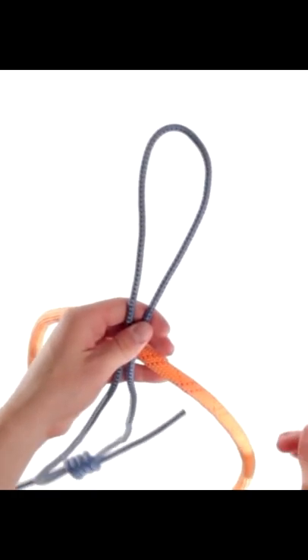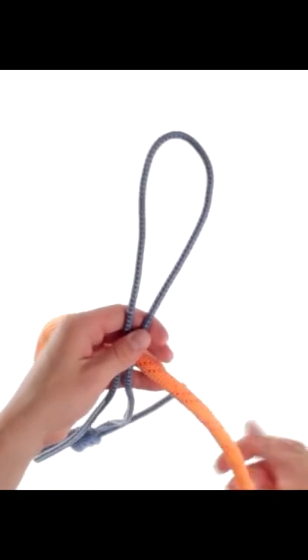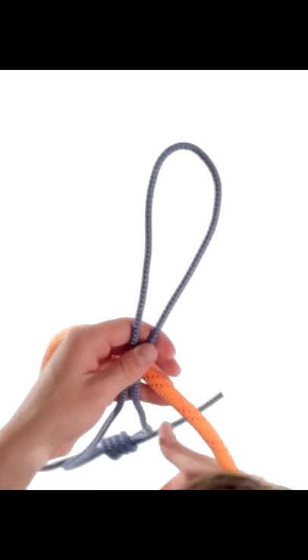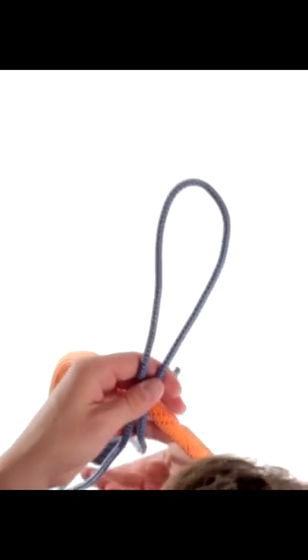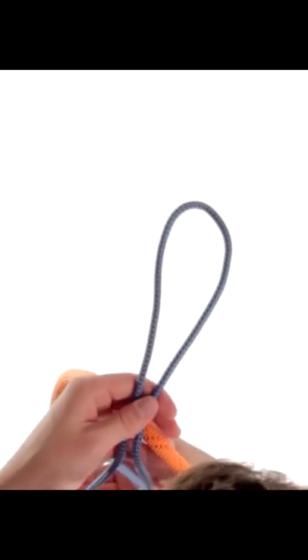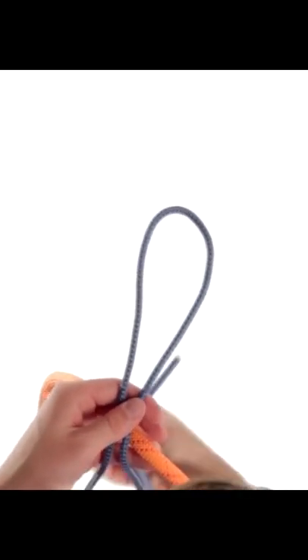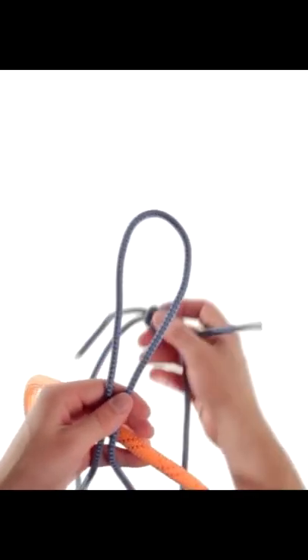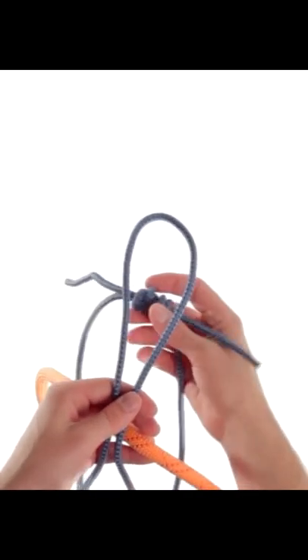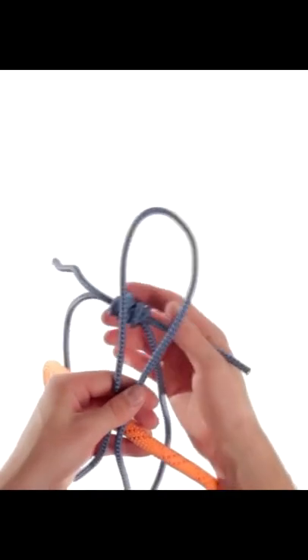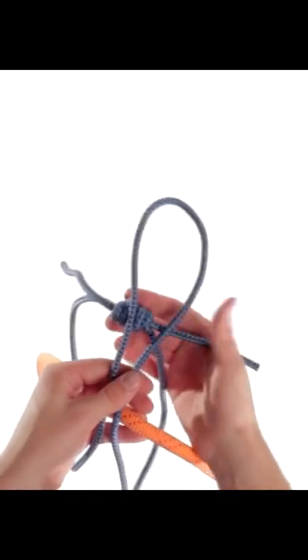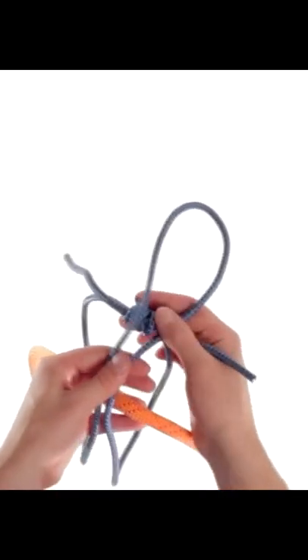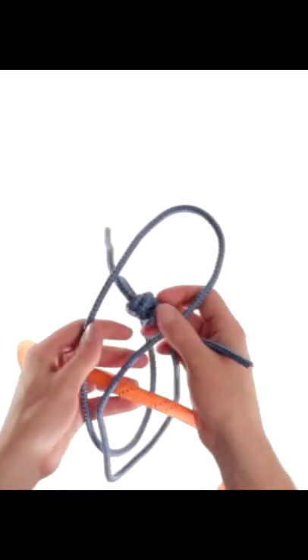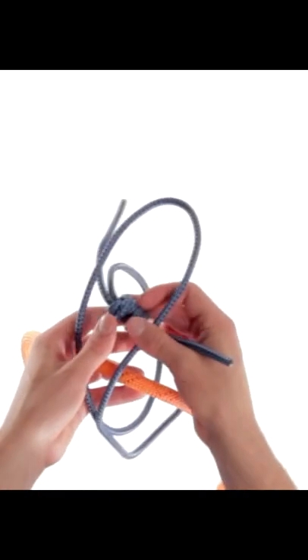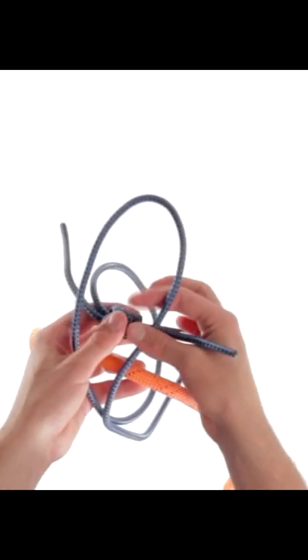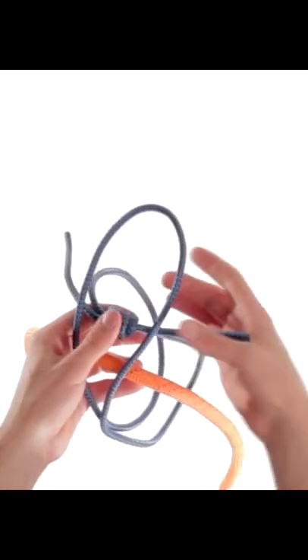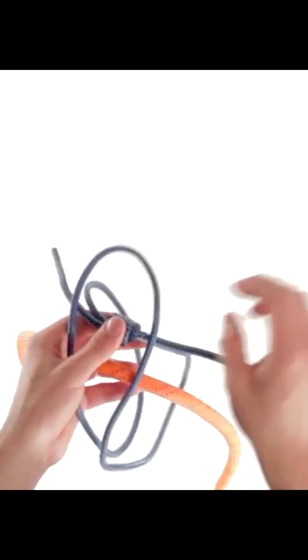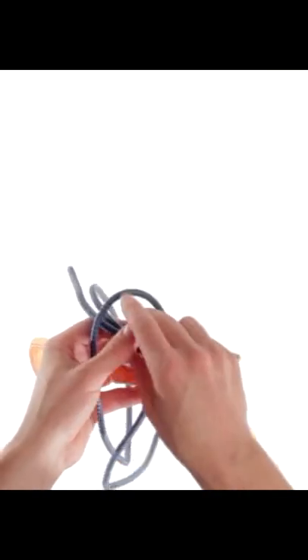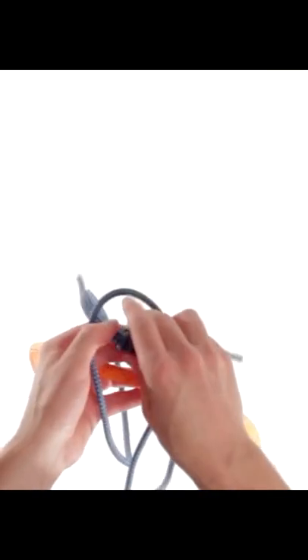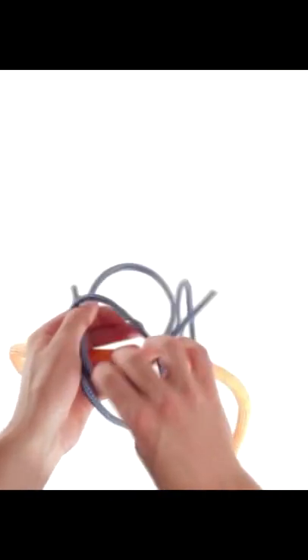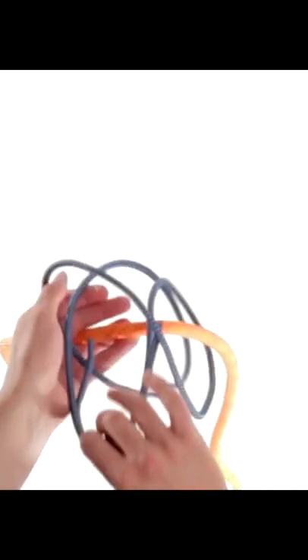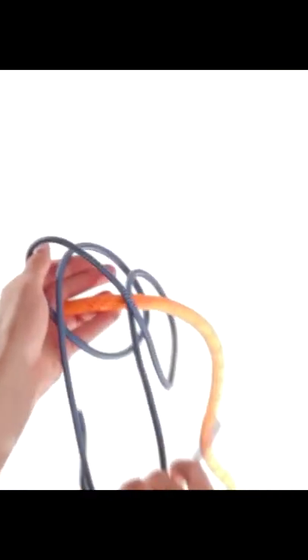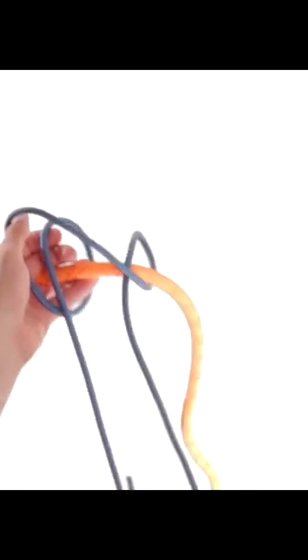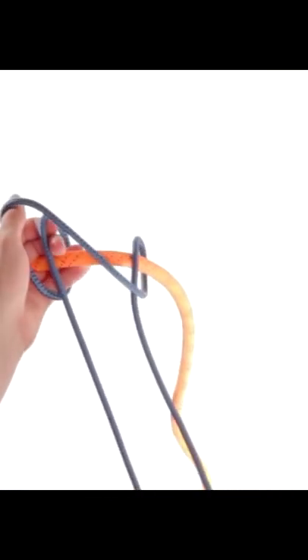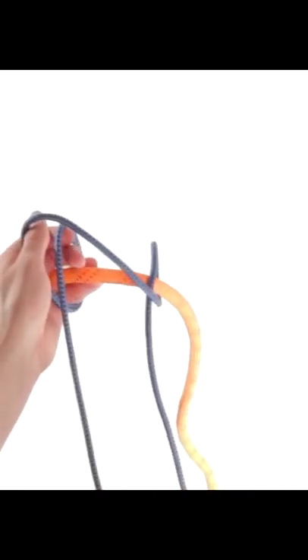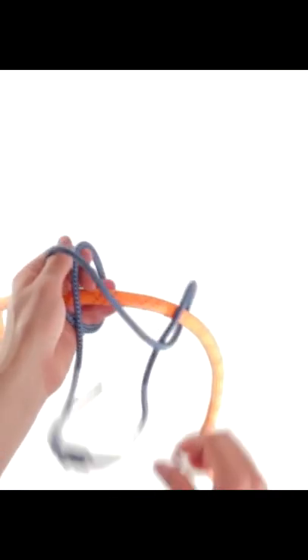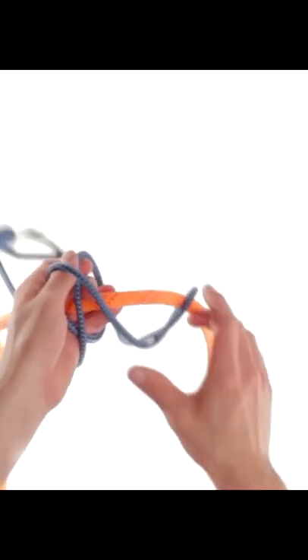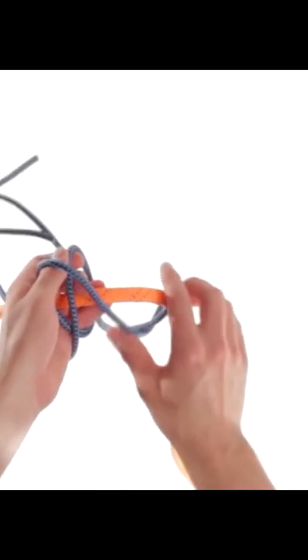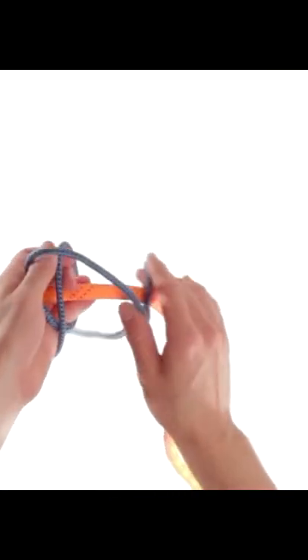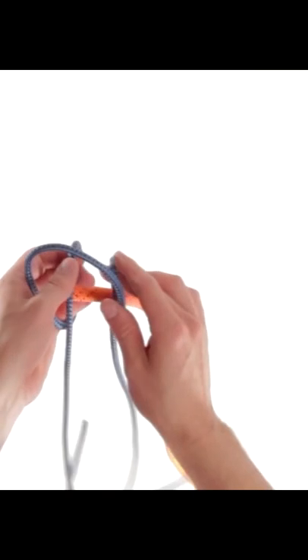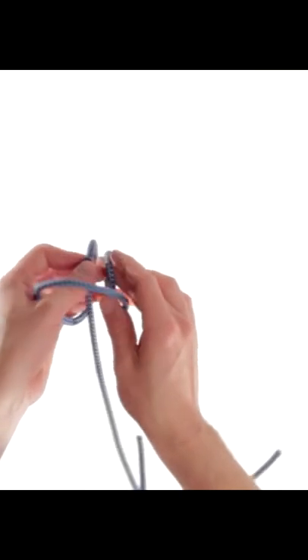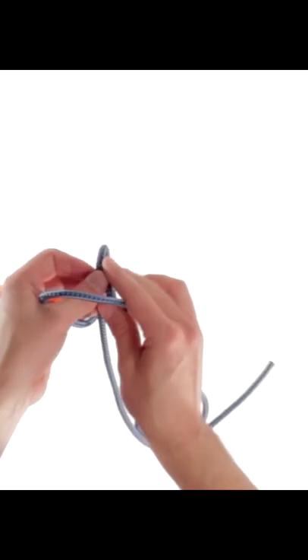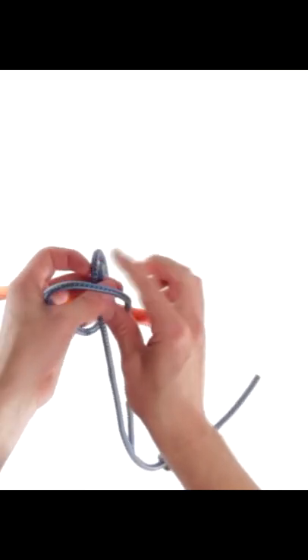For a prusik, you need a rope that is tied into a loop. This can be a pre-made lanyard or a rope made with a fisherman's bend.